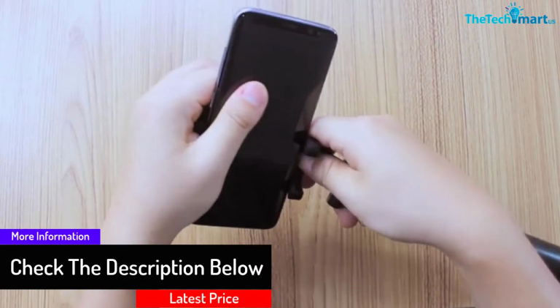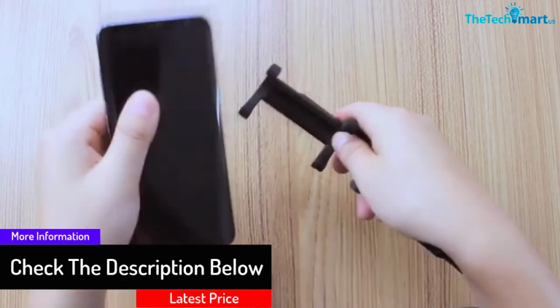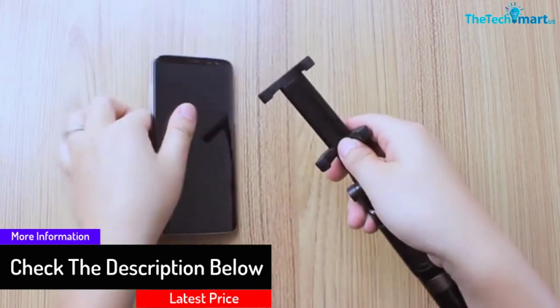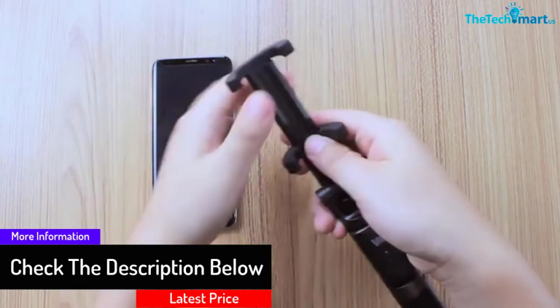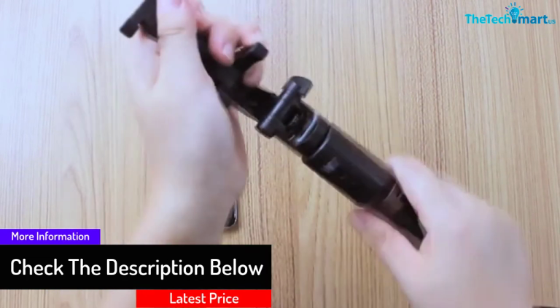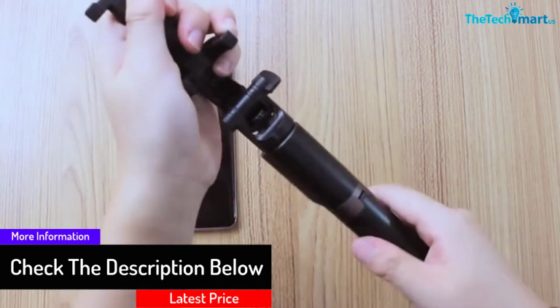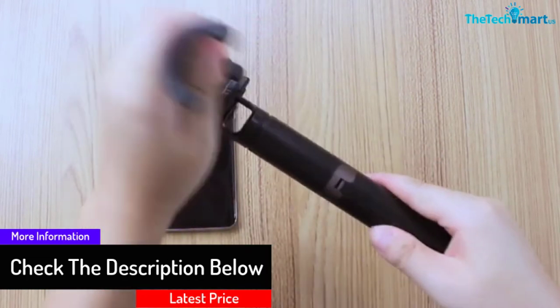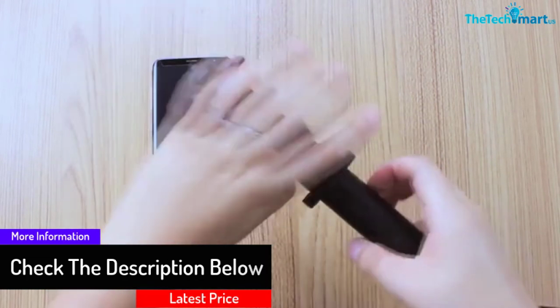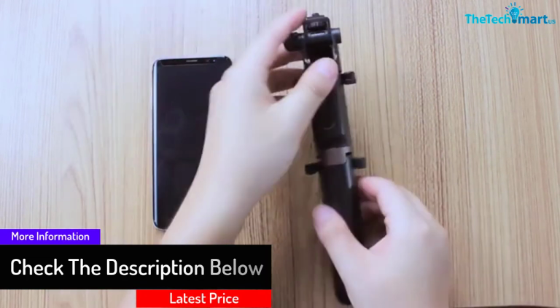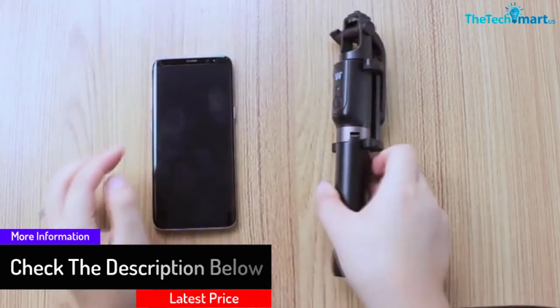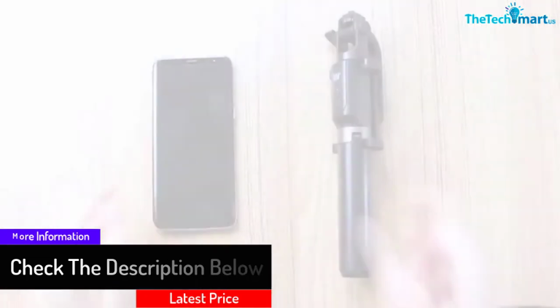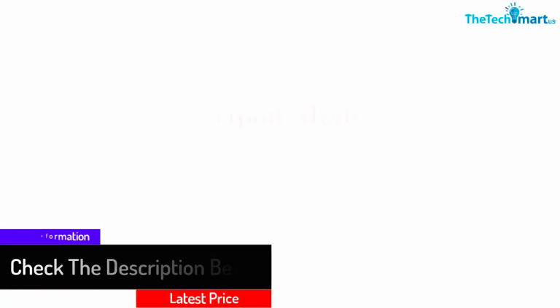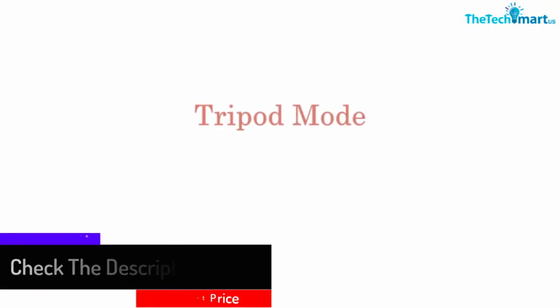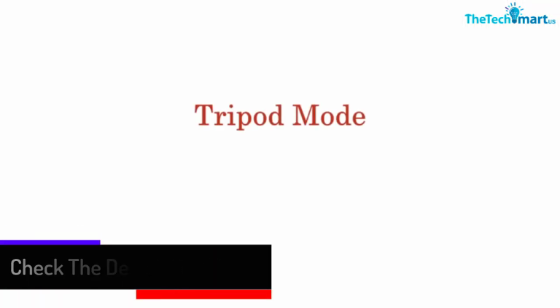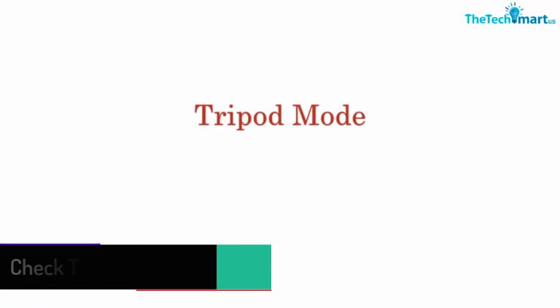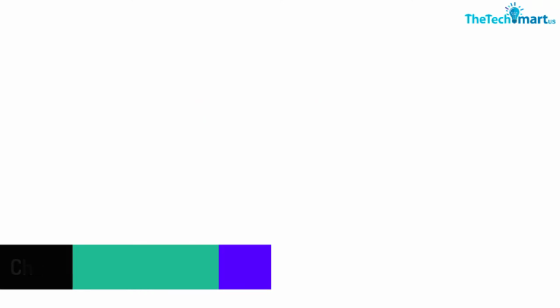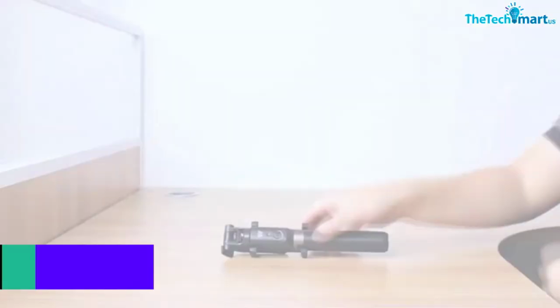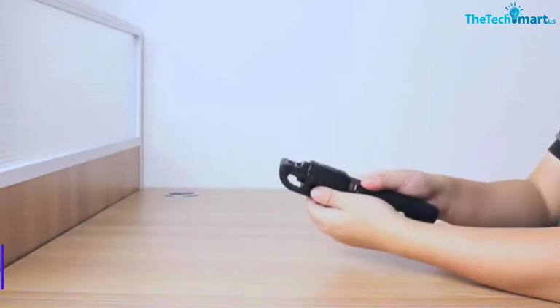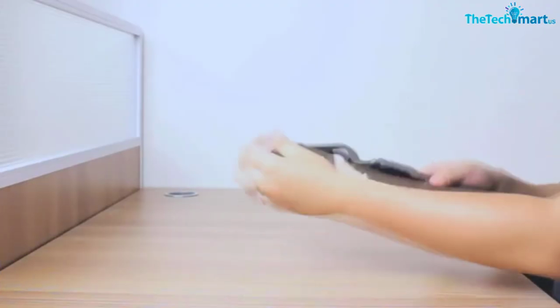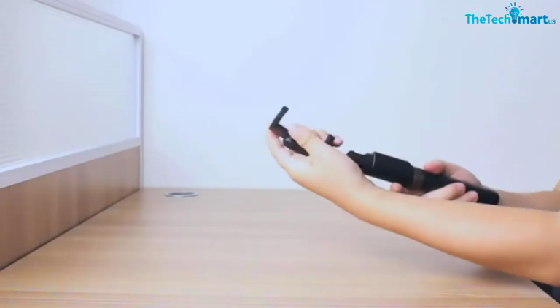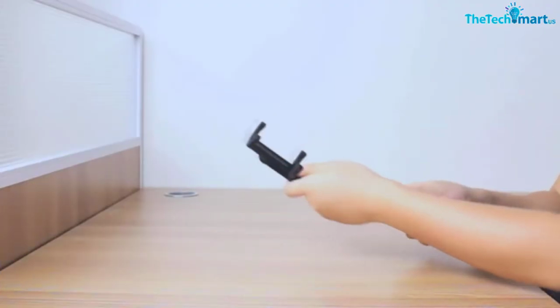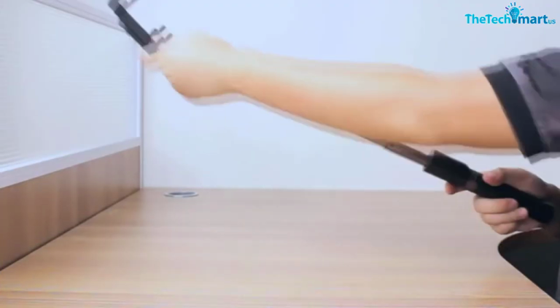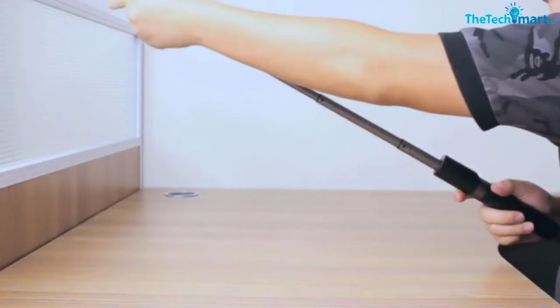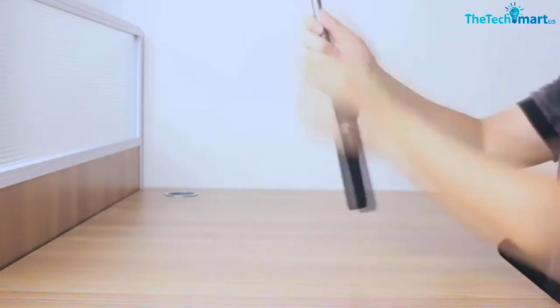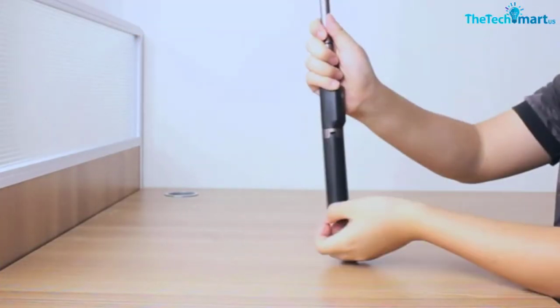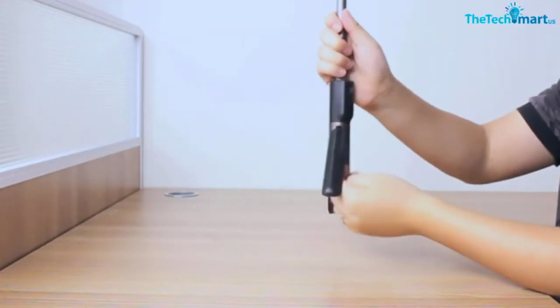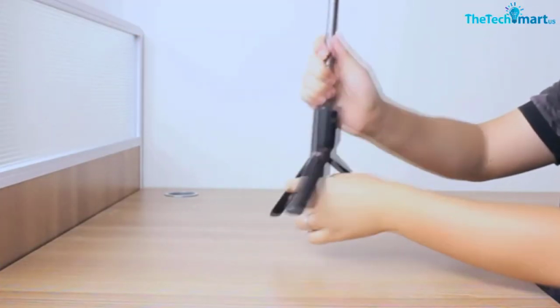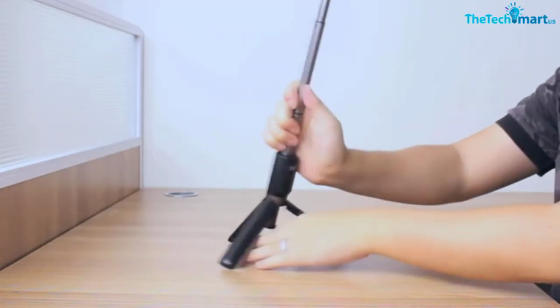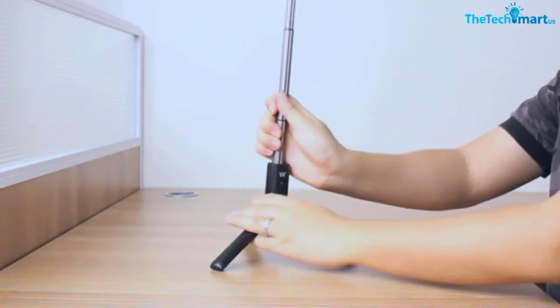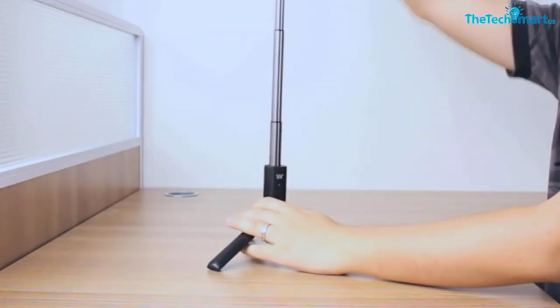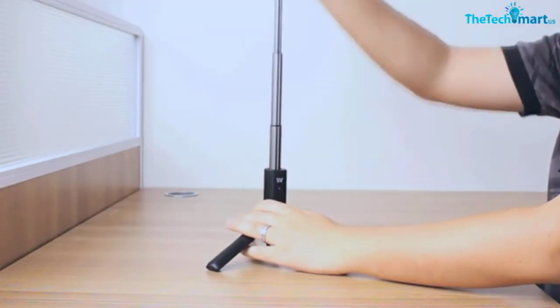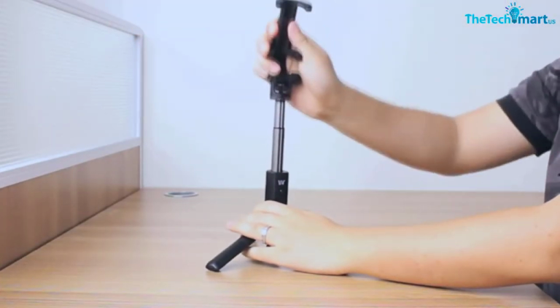It is also easy to adjust the height of this selfie stick according to your use. Besides, you can fold it and store it anywhere in your home.